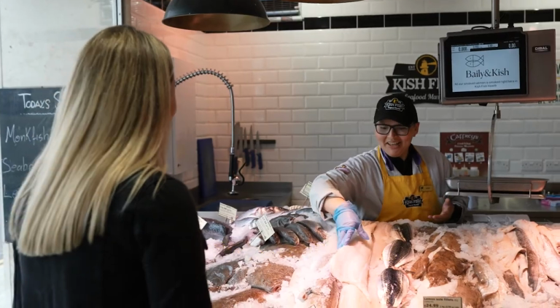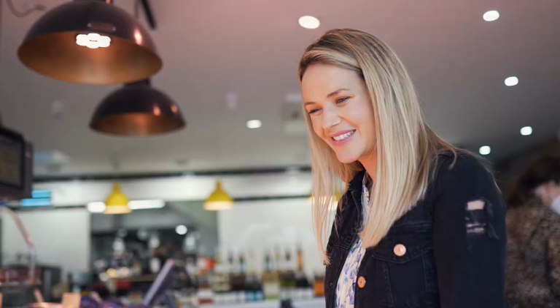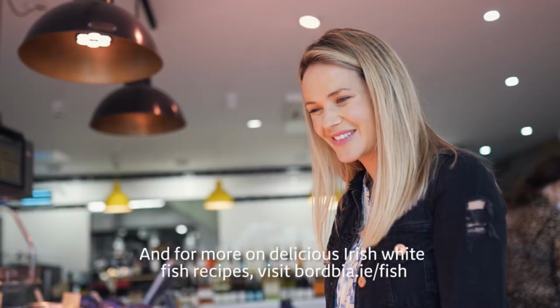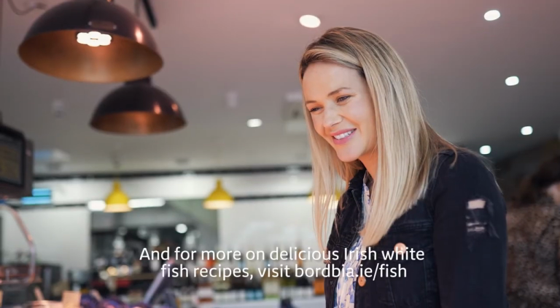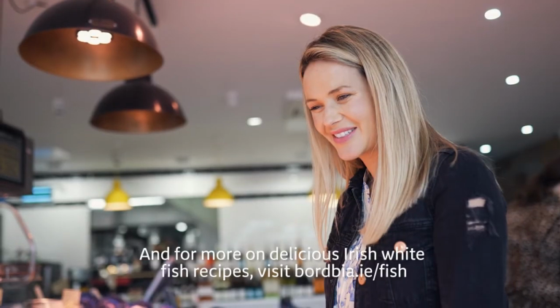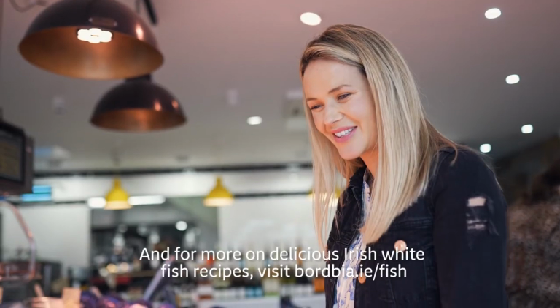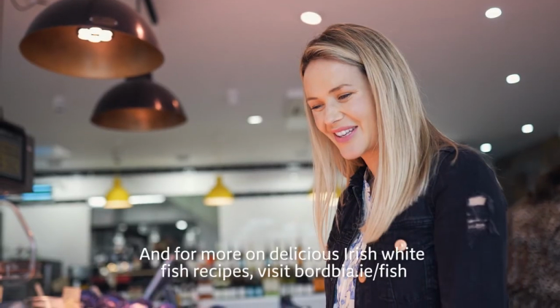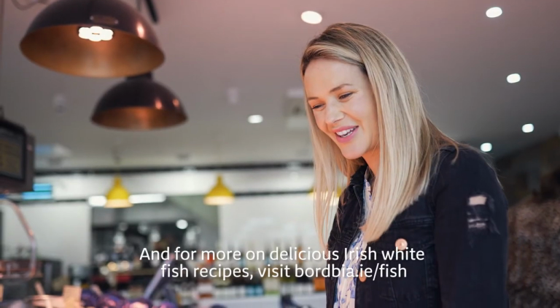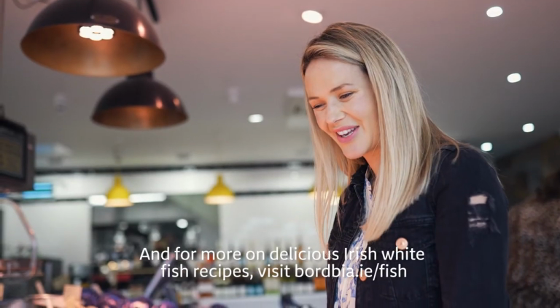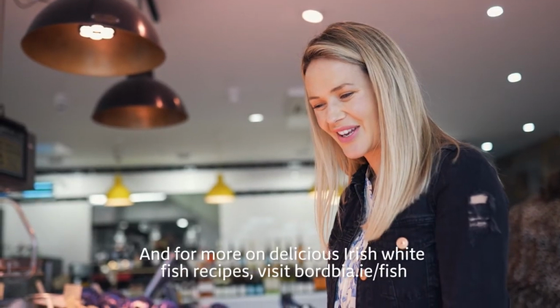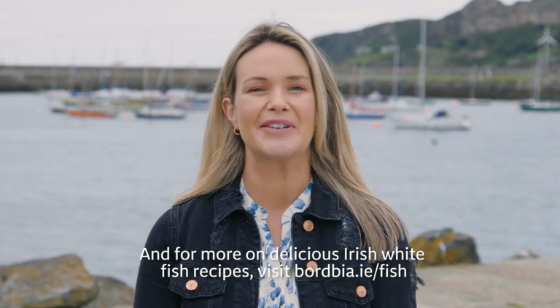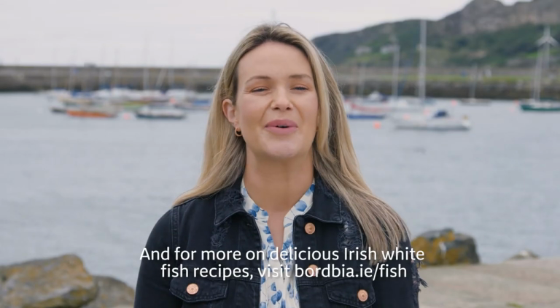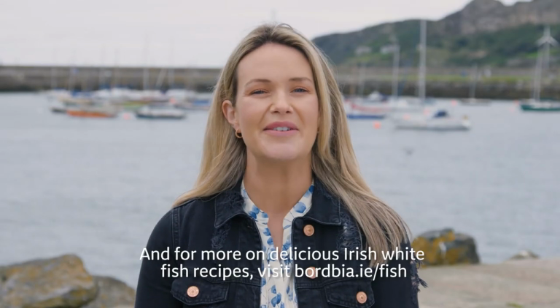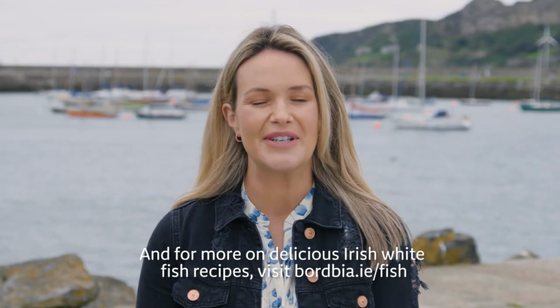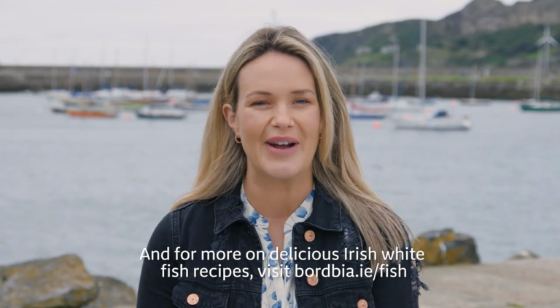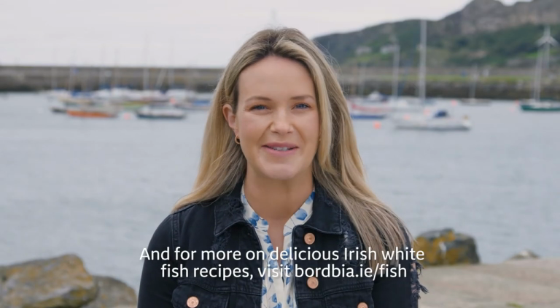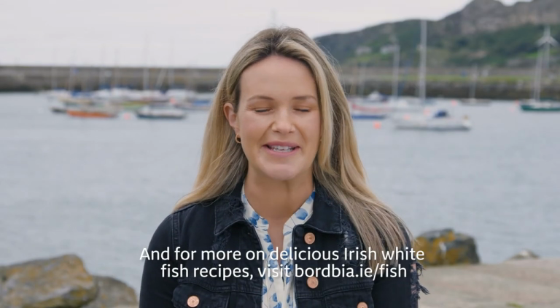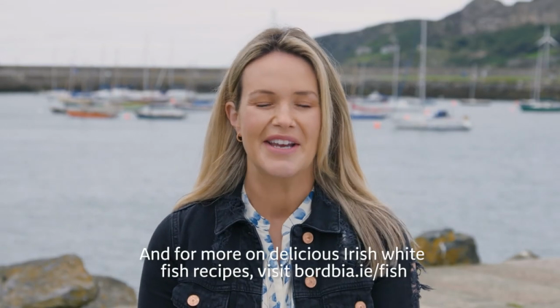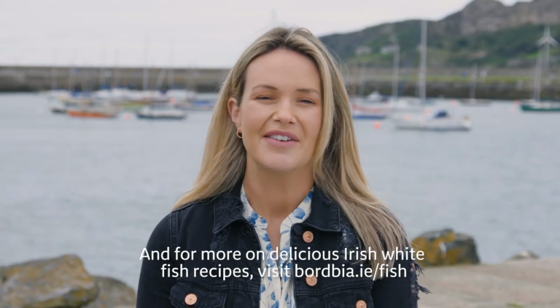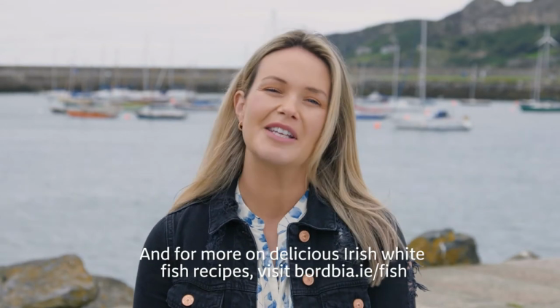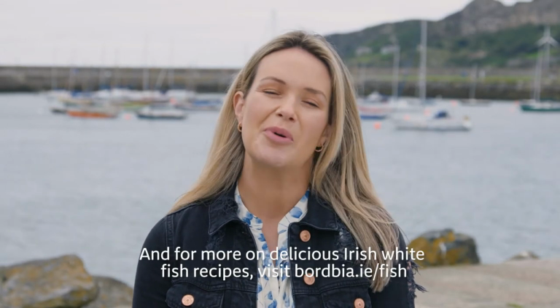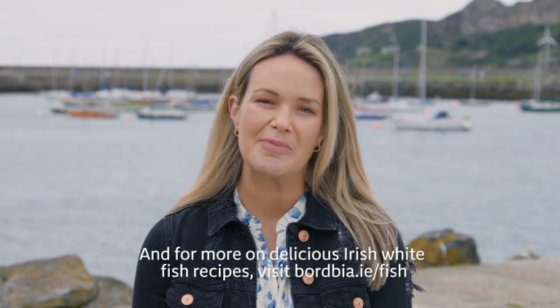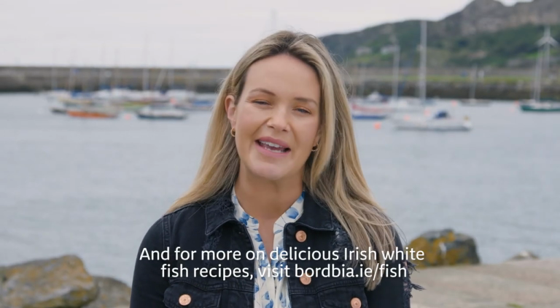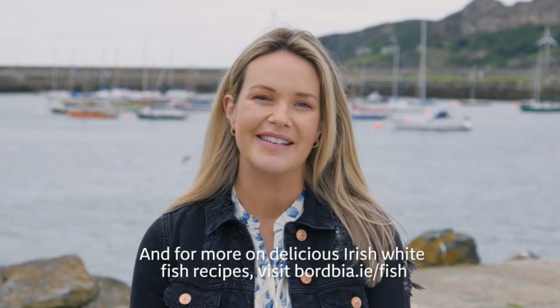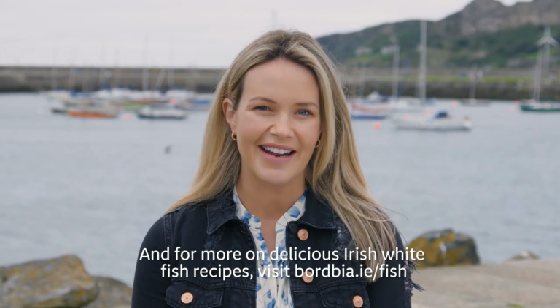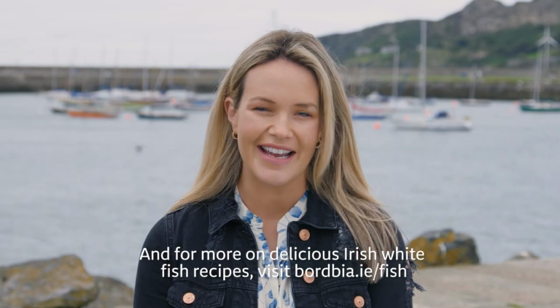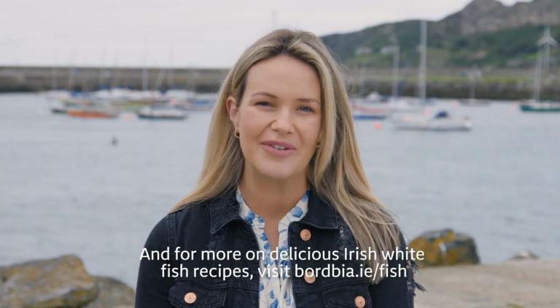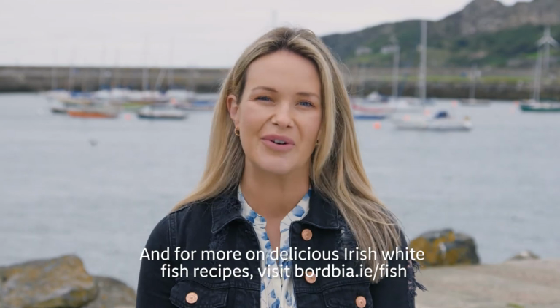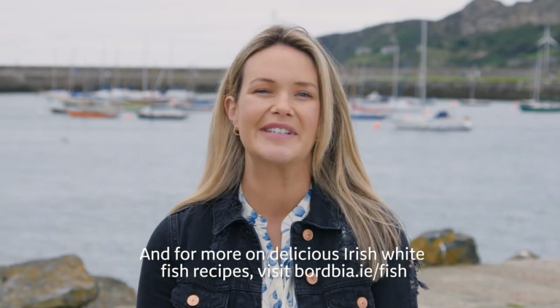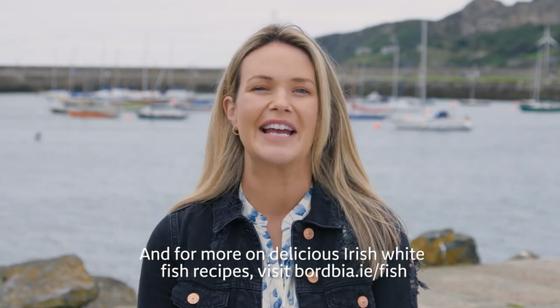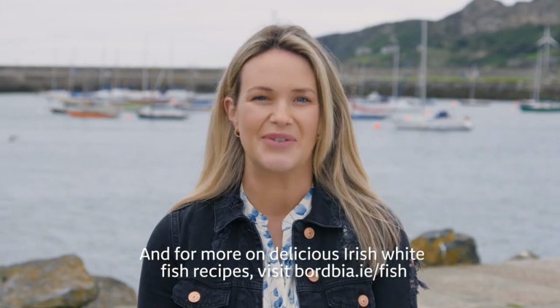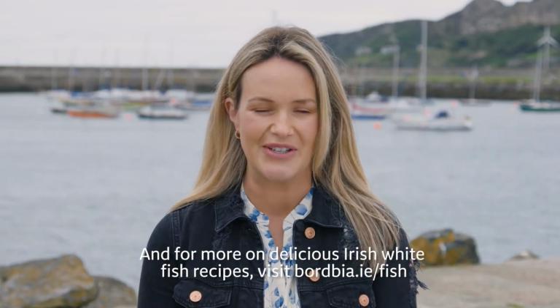And for more on delicious Irish whitefish recipes, visit bordbia.ie/fish.